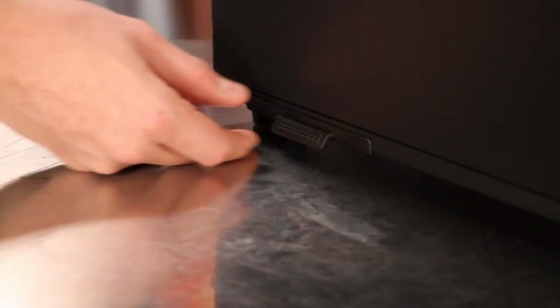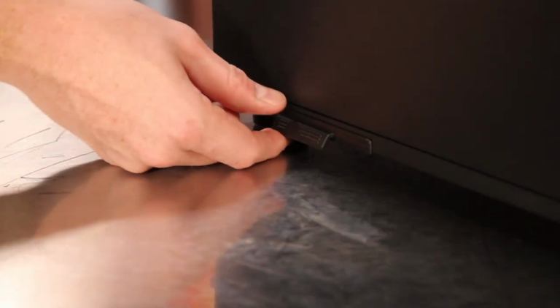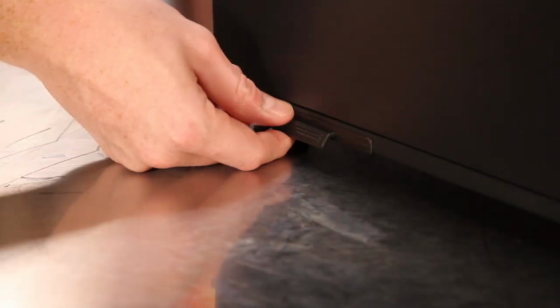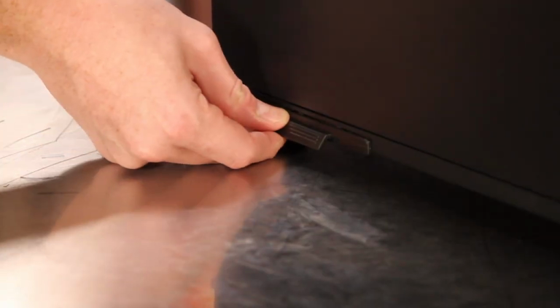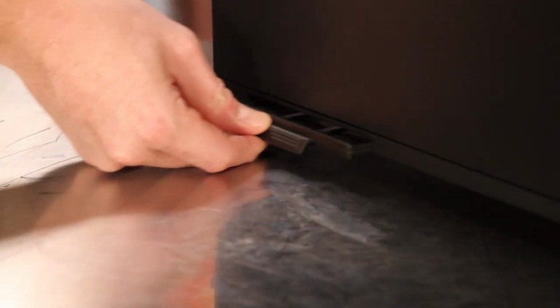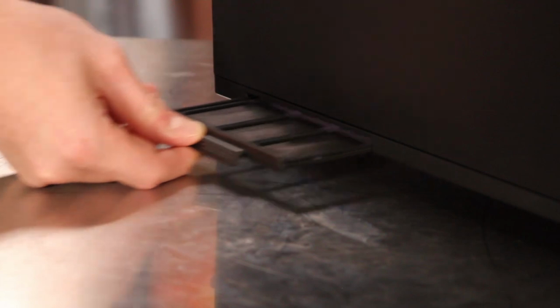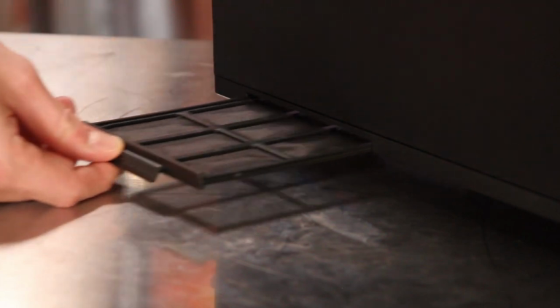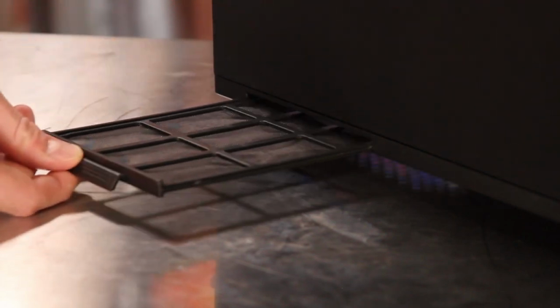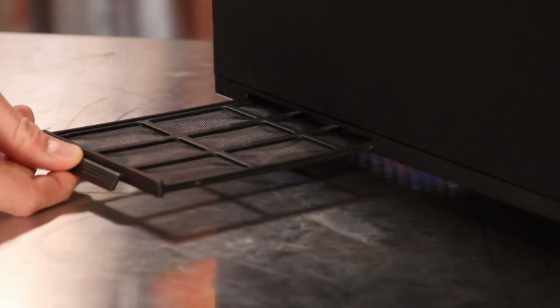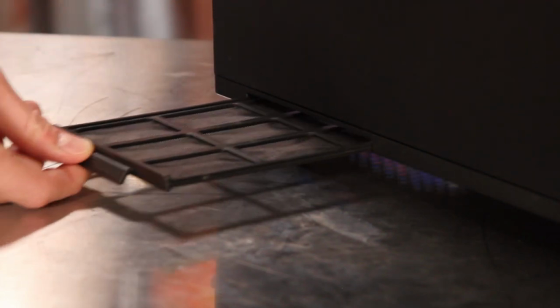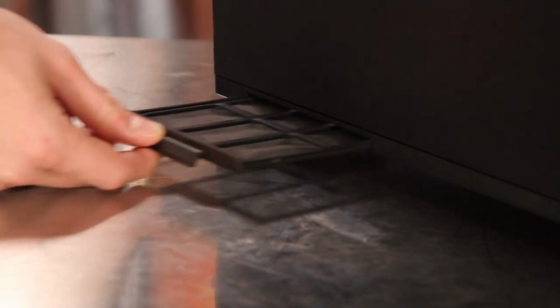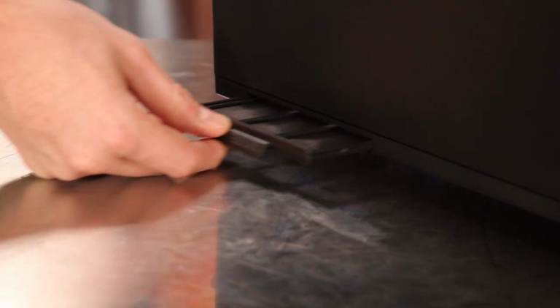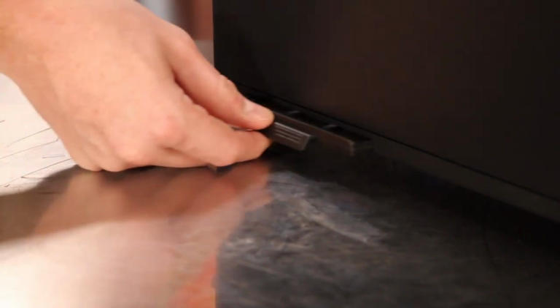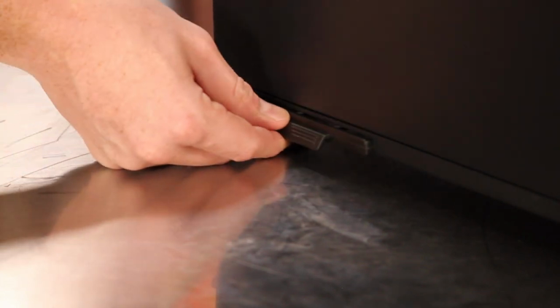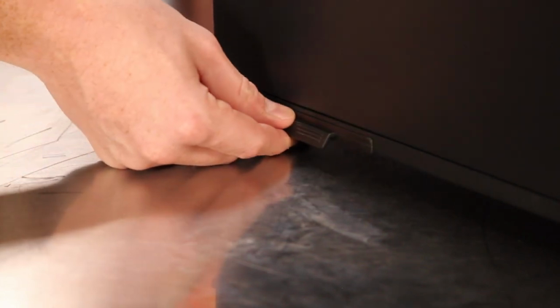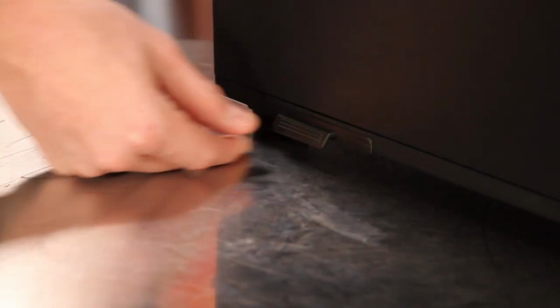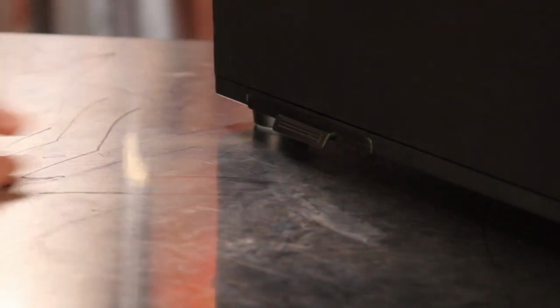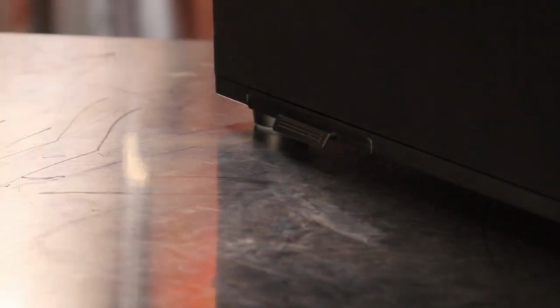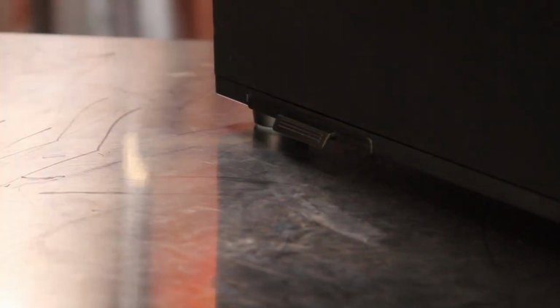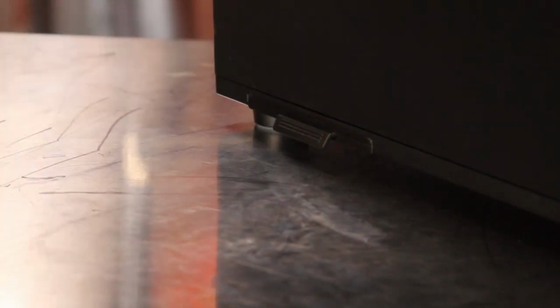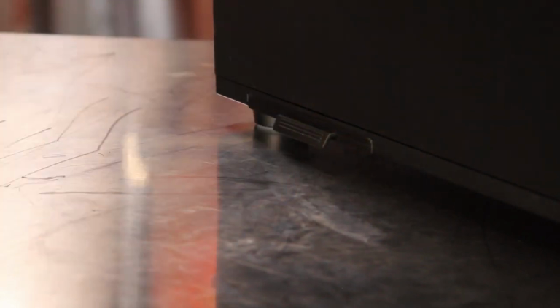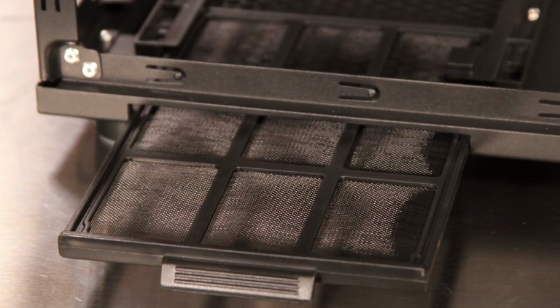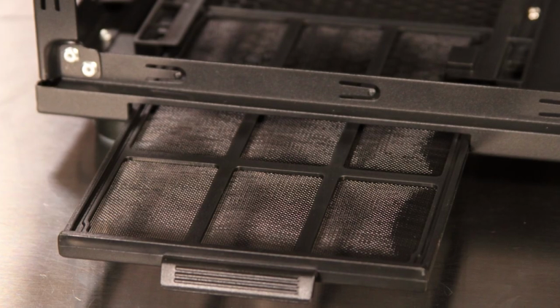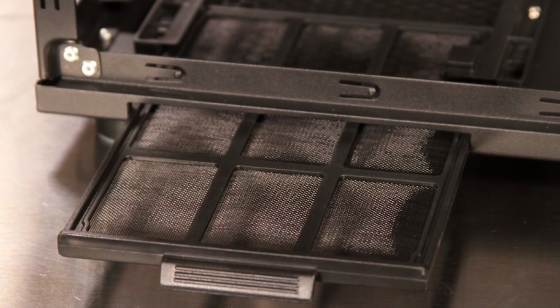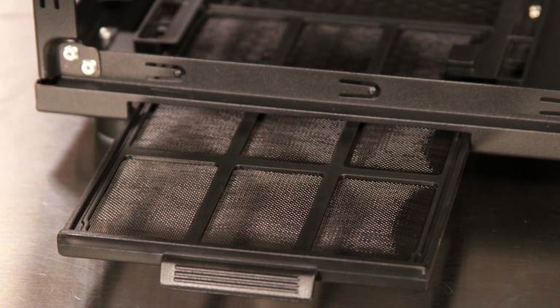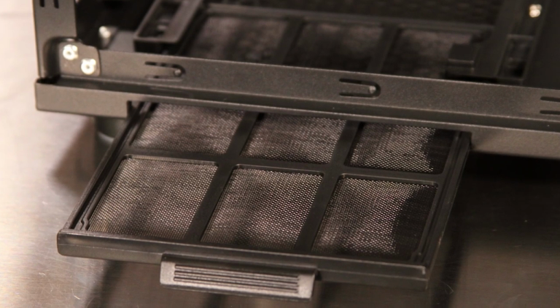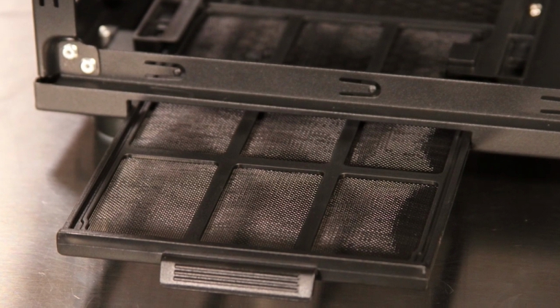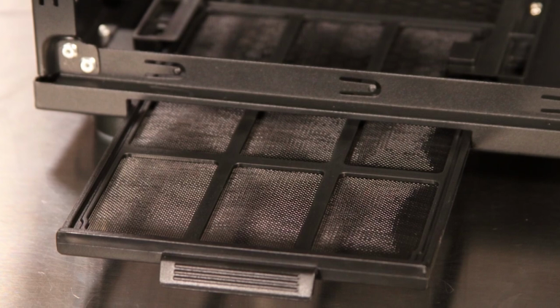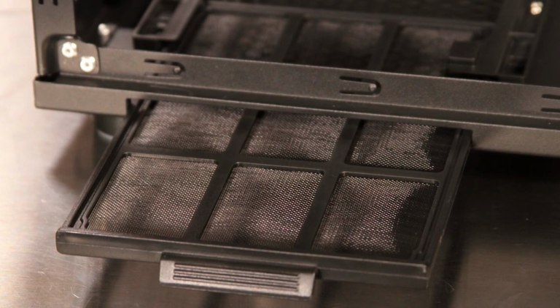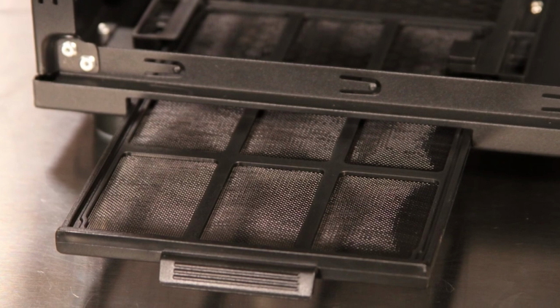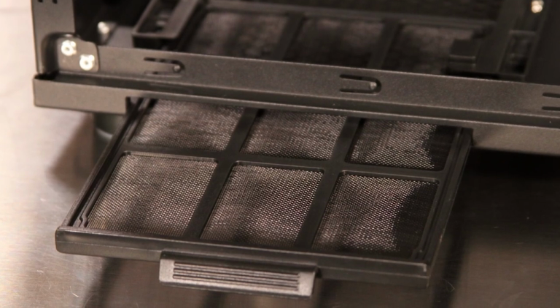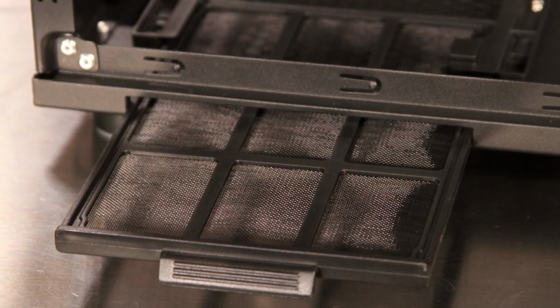Under the component side door is one of my favorite features: a power supply intake fan filter that can be removed without having to tilt or move your case.